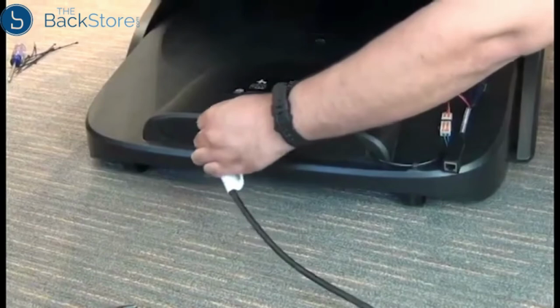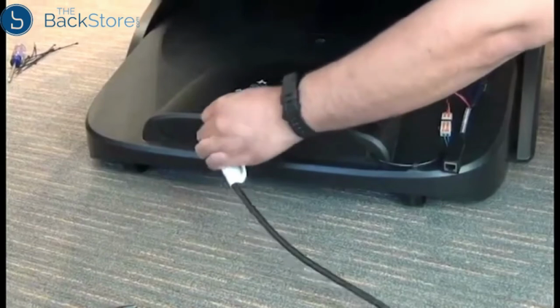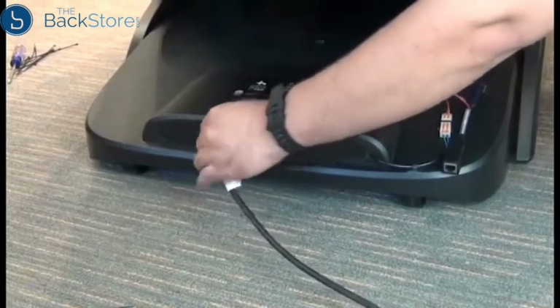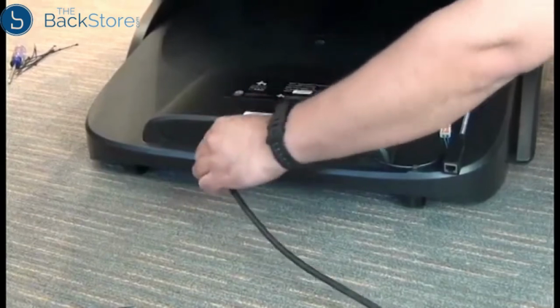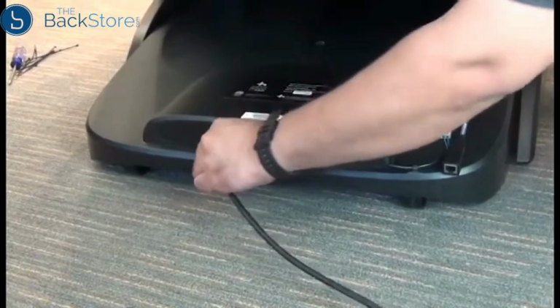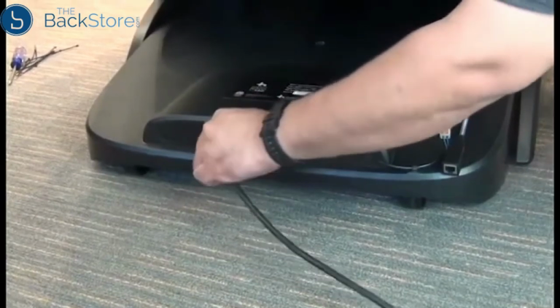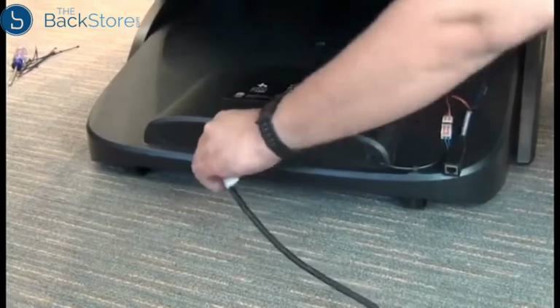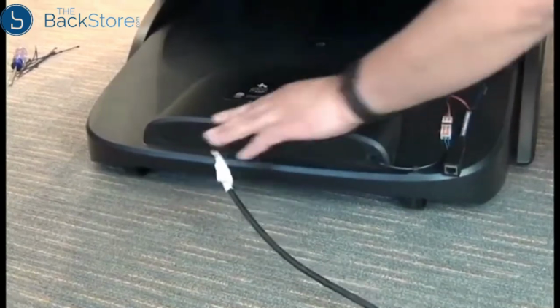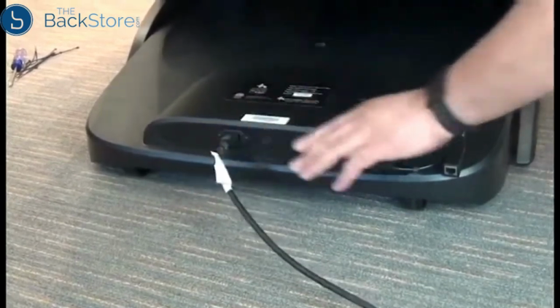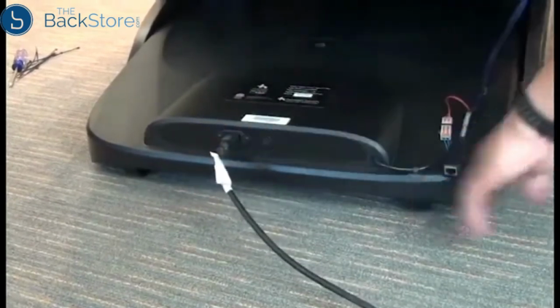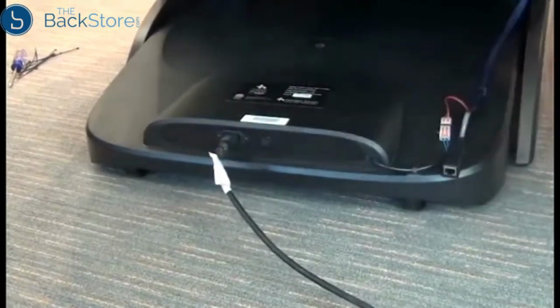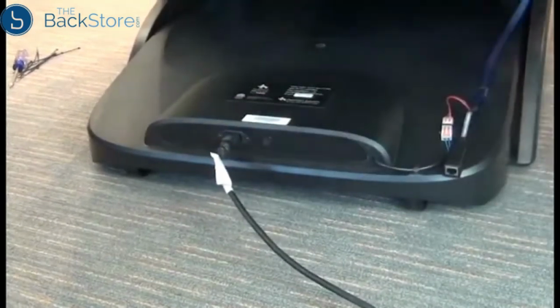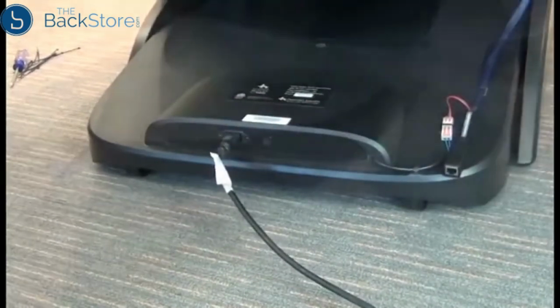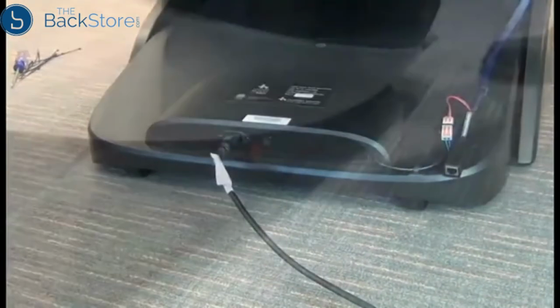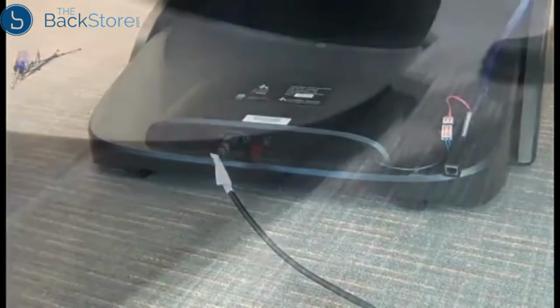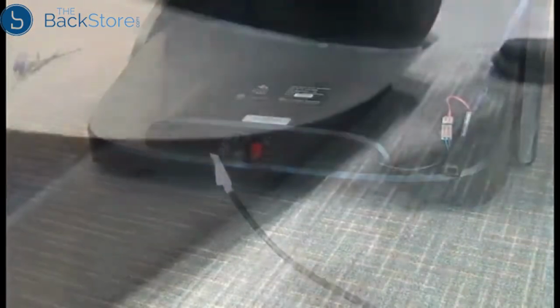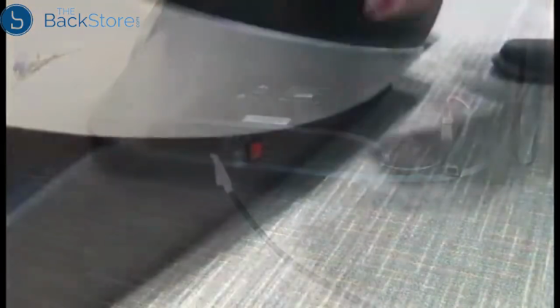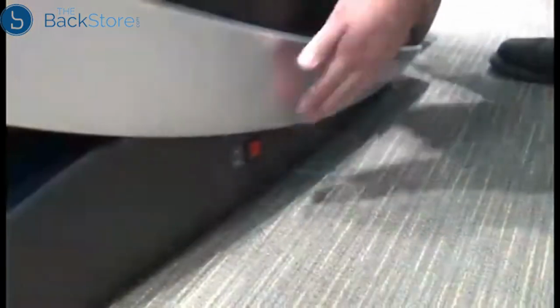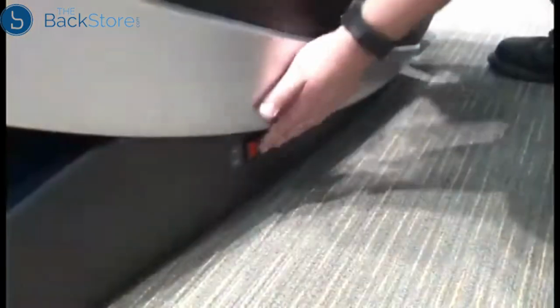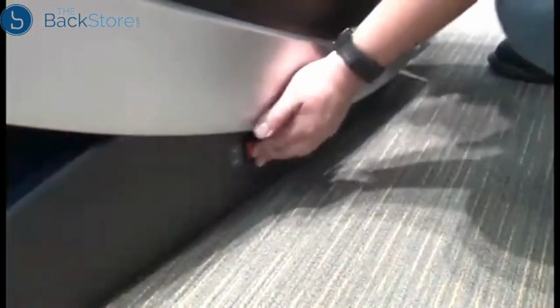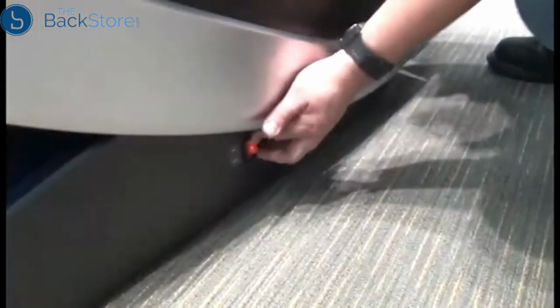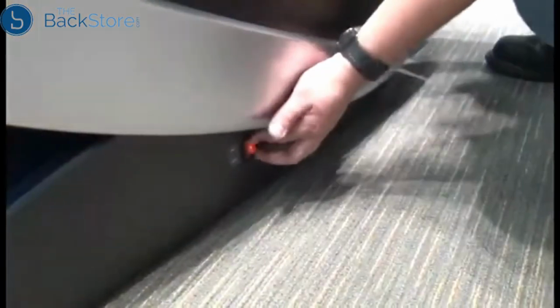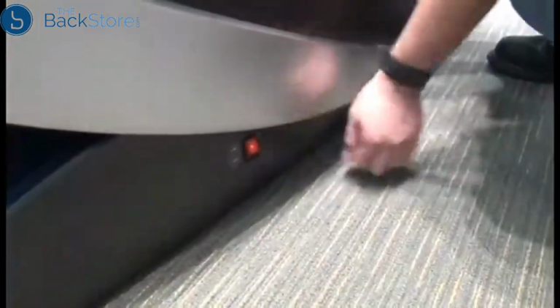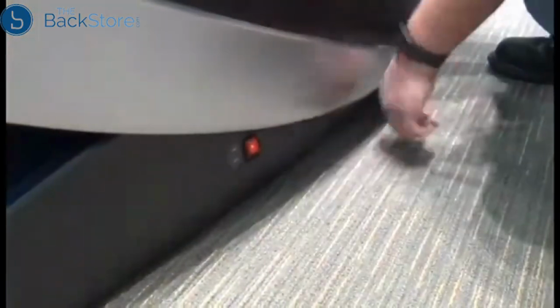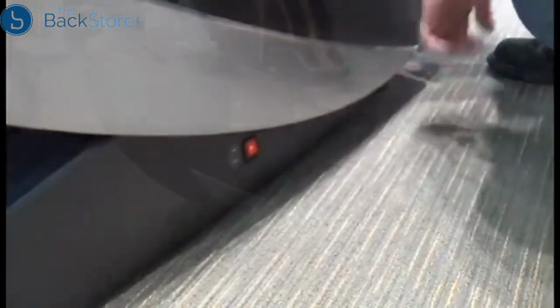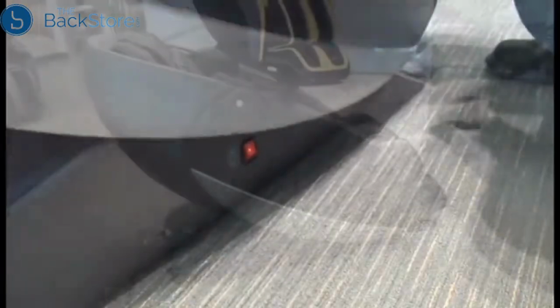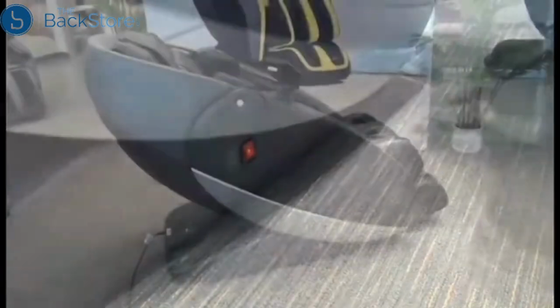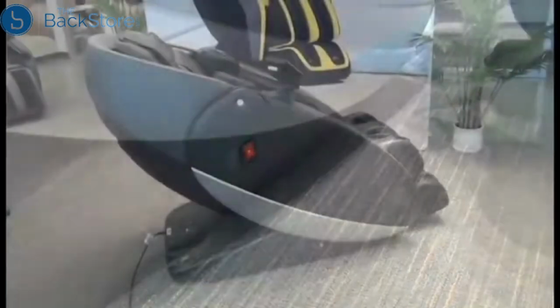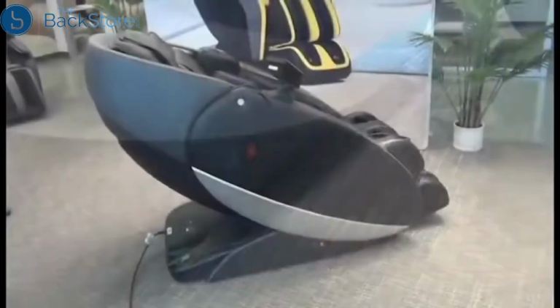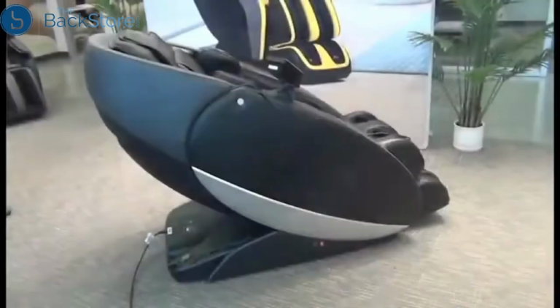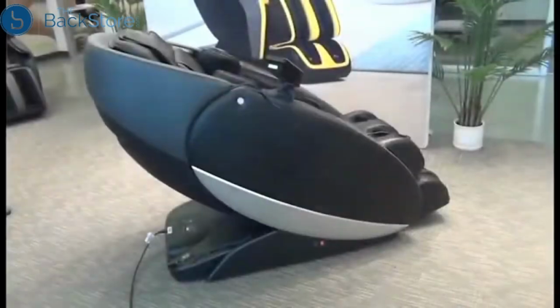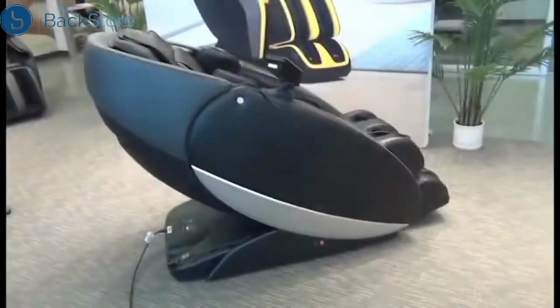Then we can plug in the chair, power it on, and we're done.